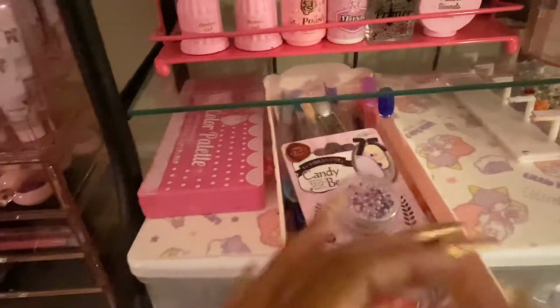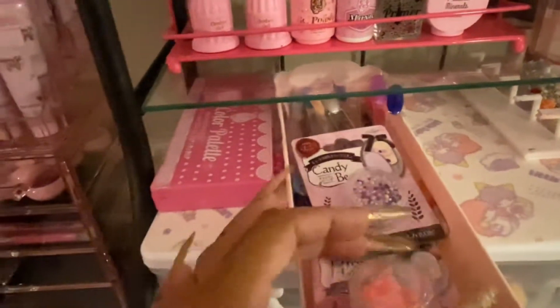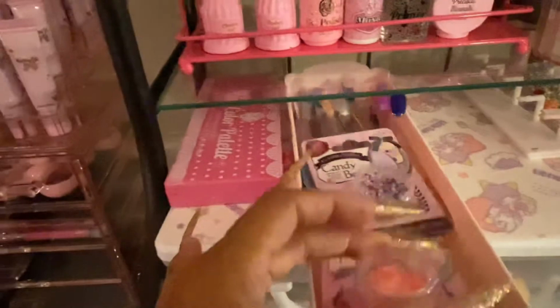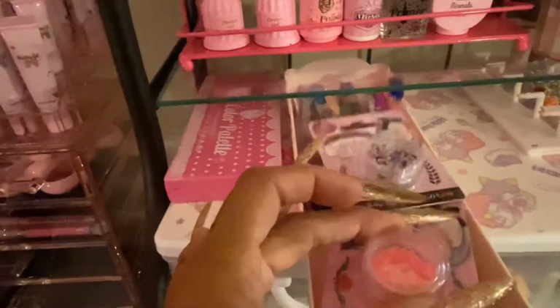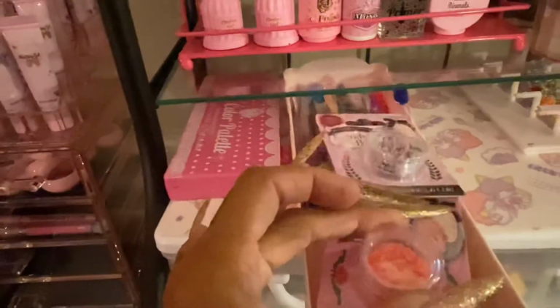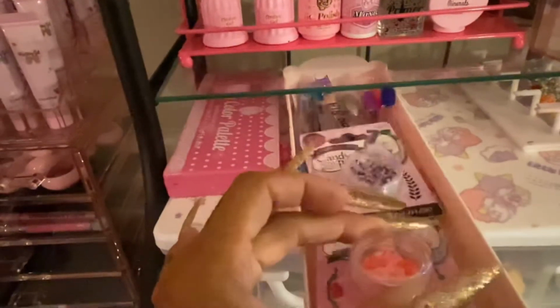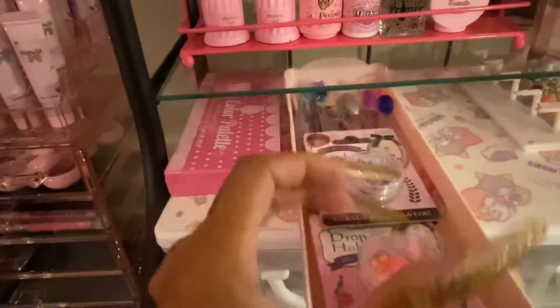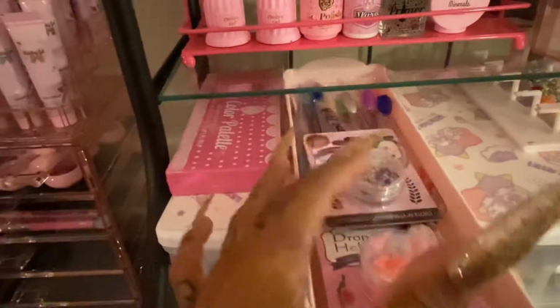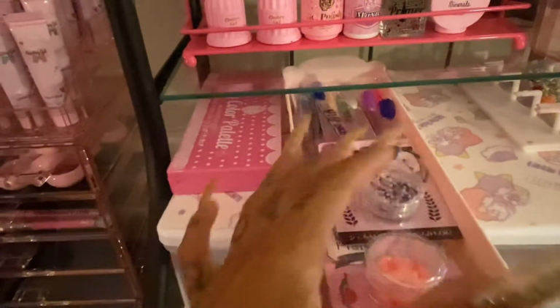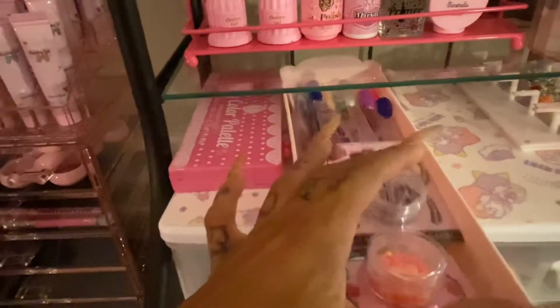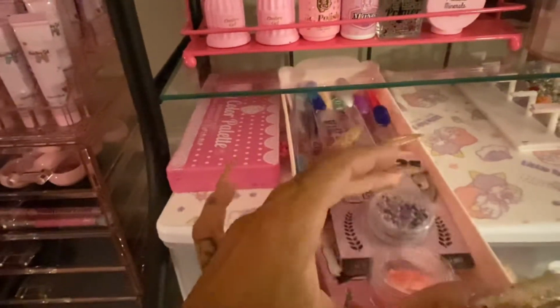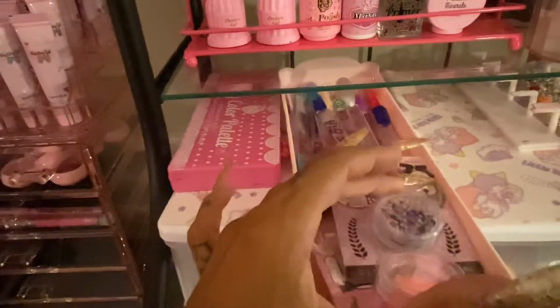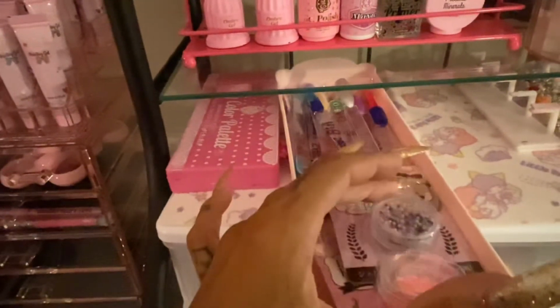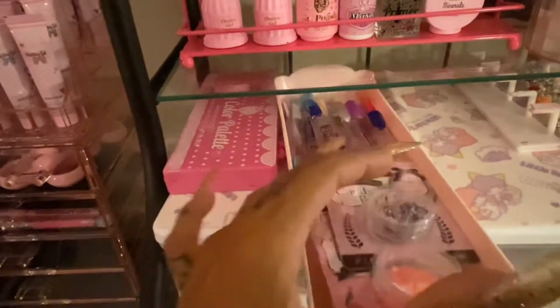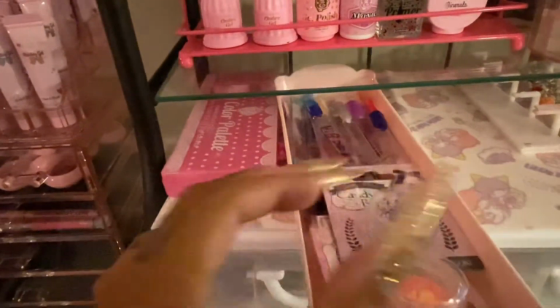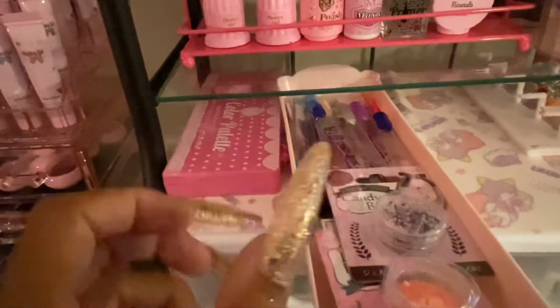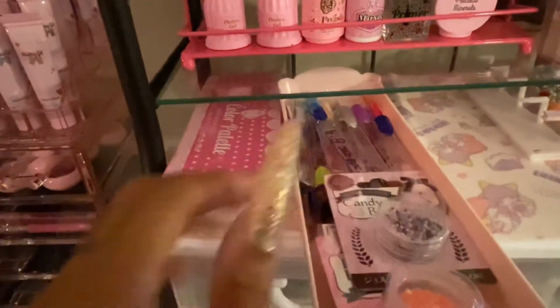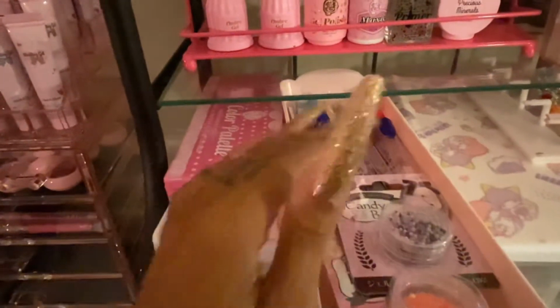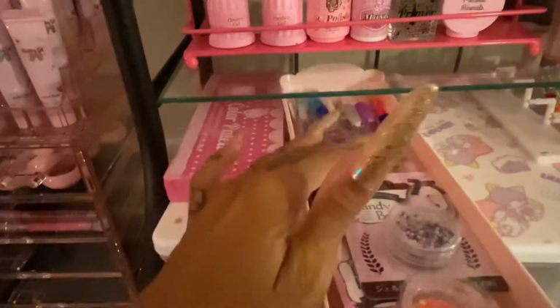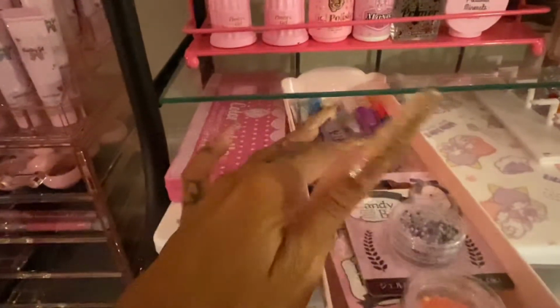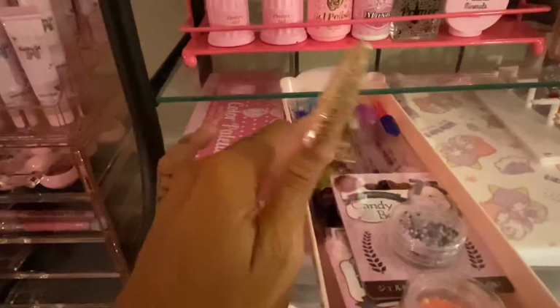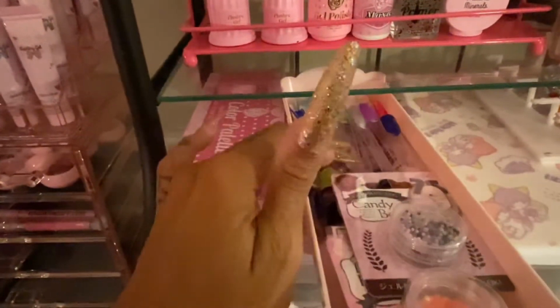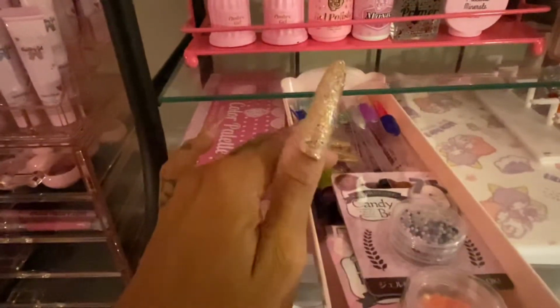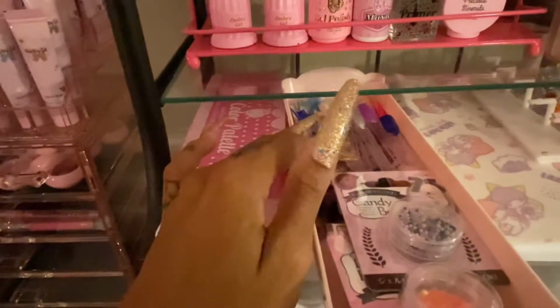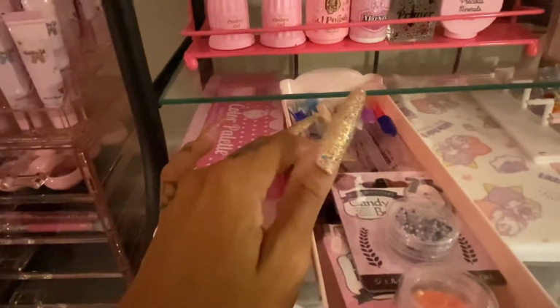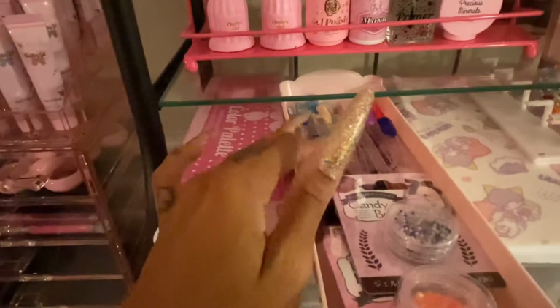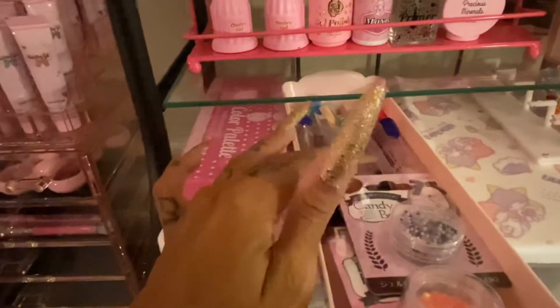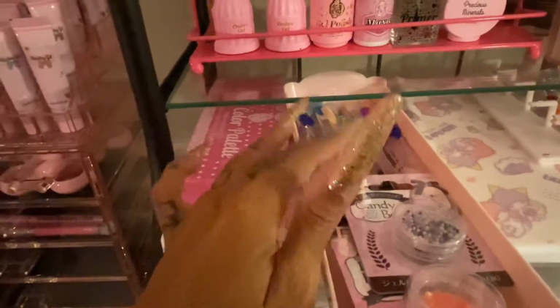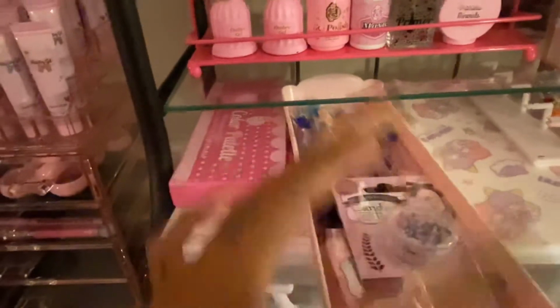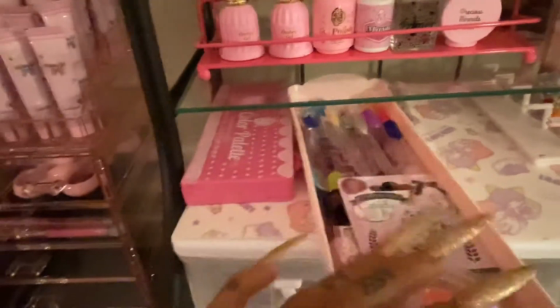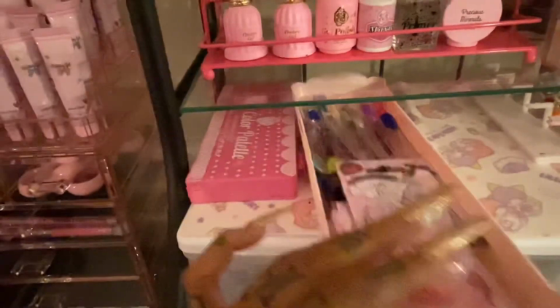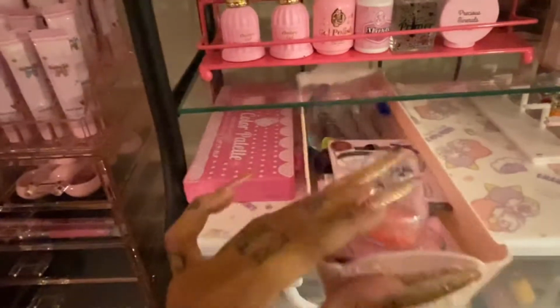On this shelf I have my Play Color palette that I'm using currently, which has painting gels in it right now. I have some extra nail art that needs to get put away and some swatch sticks that I need to put up as well.